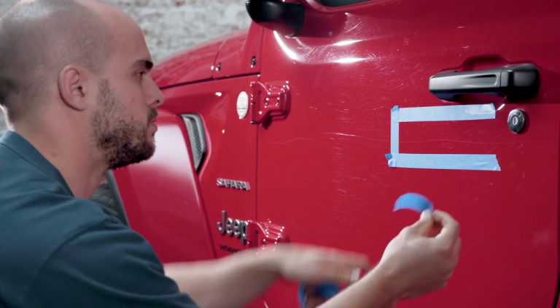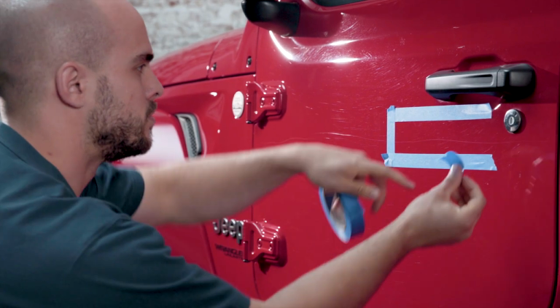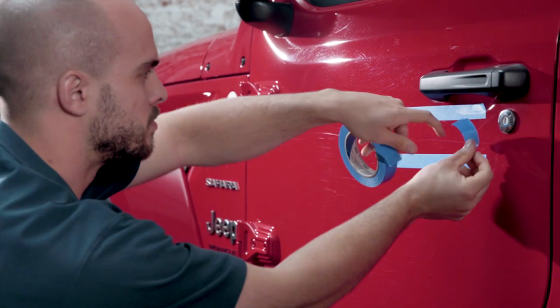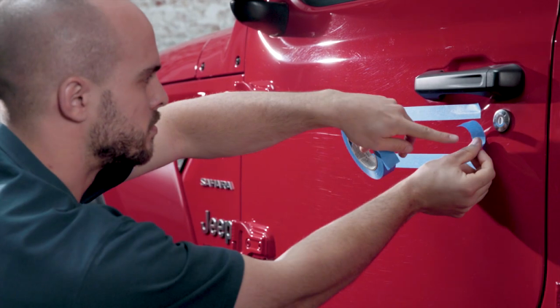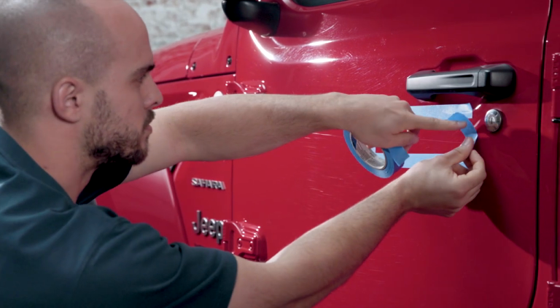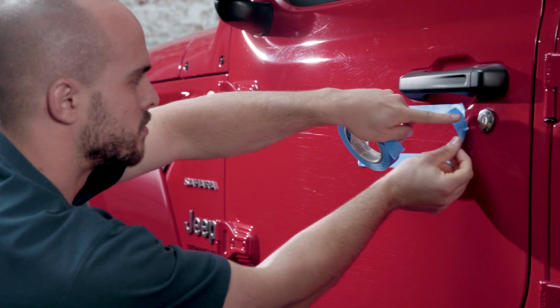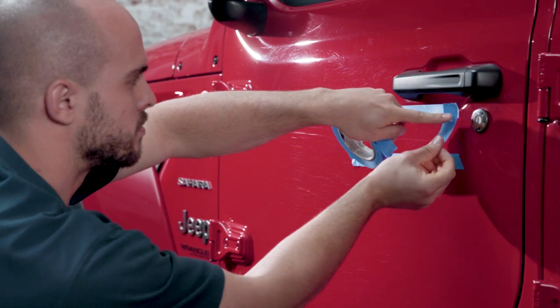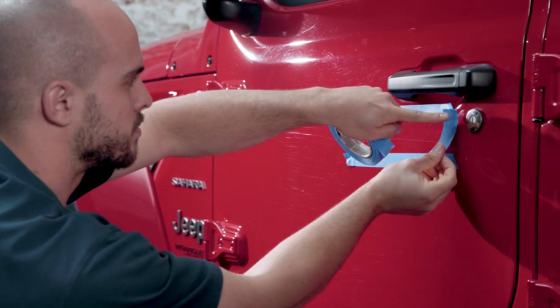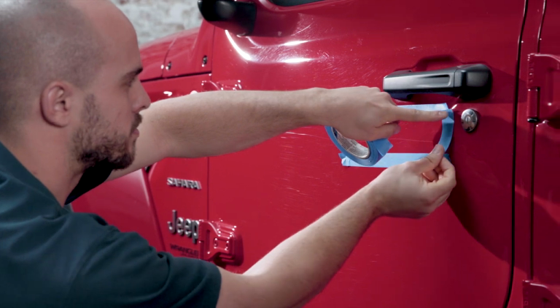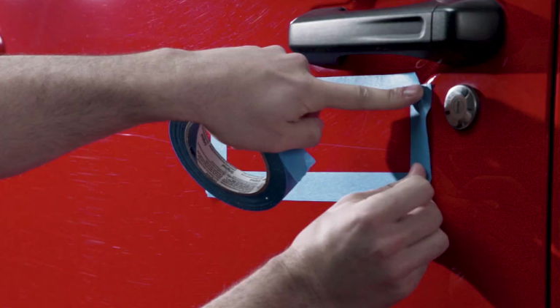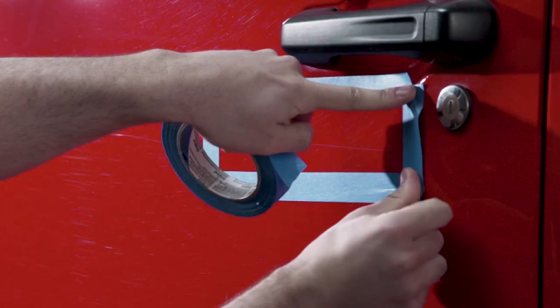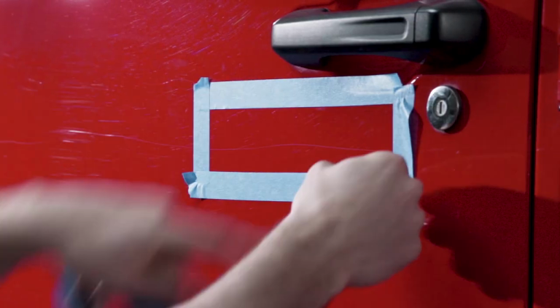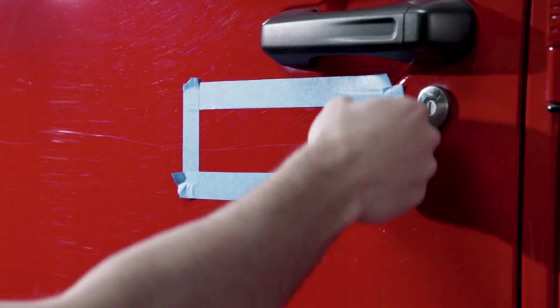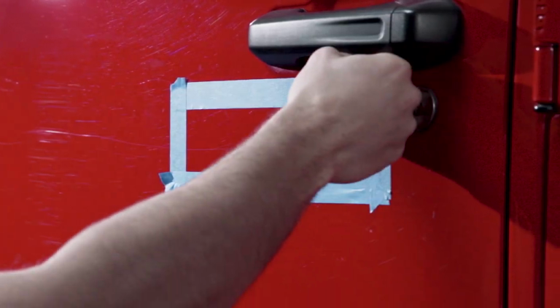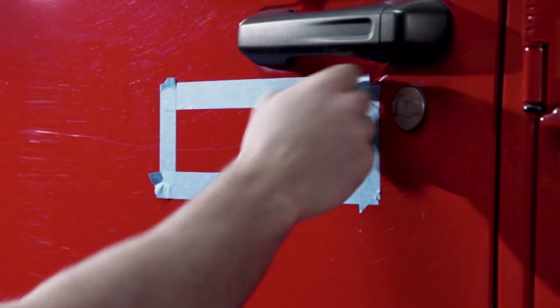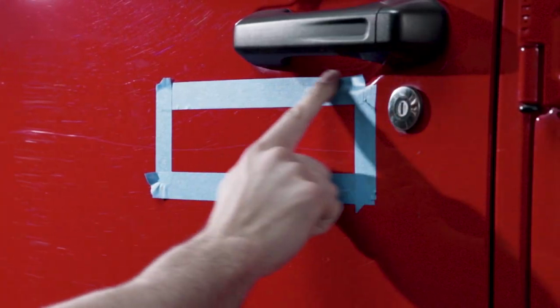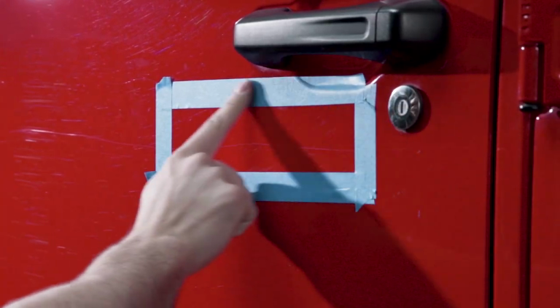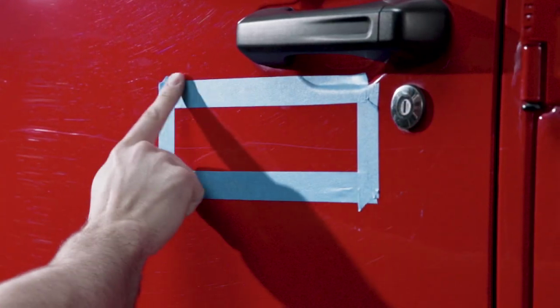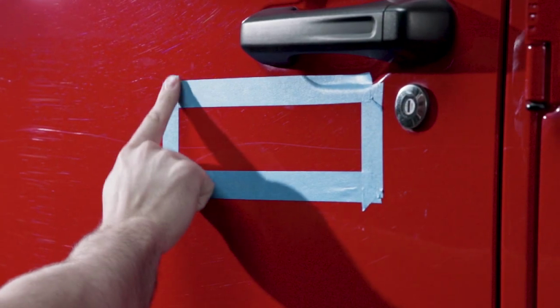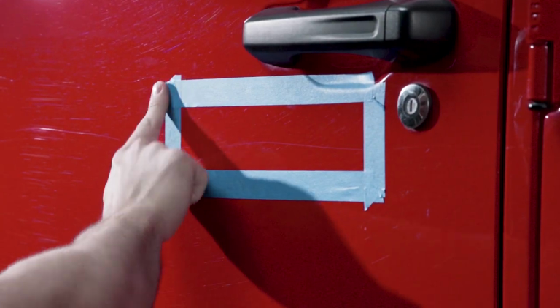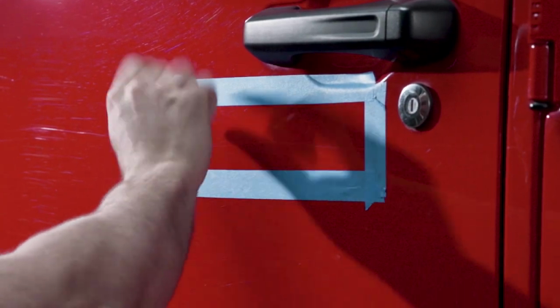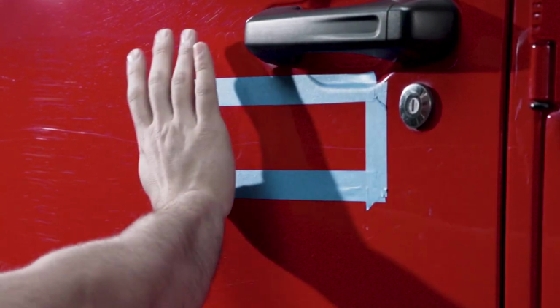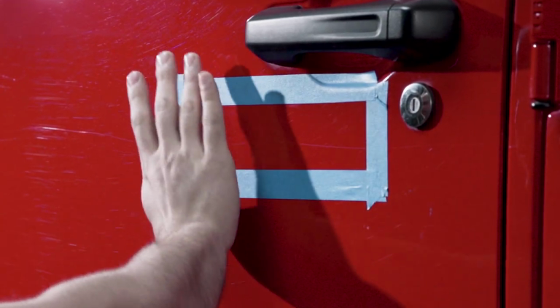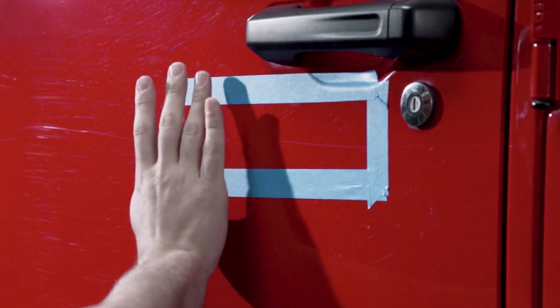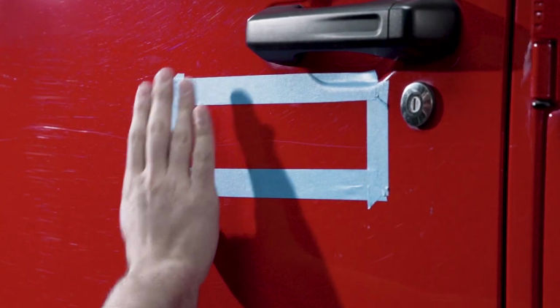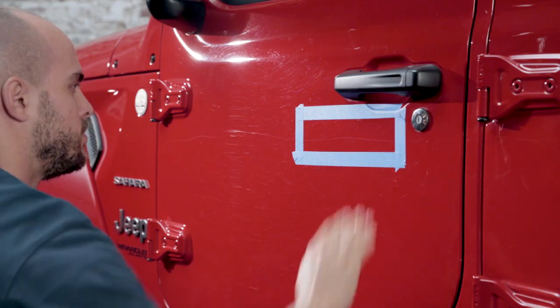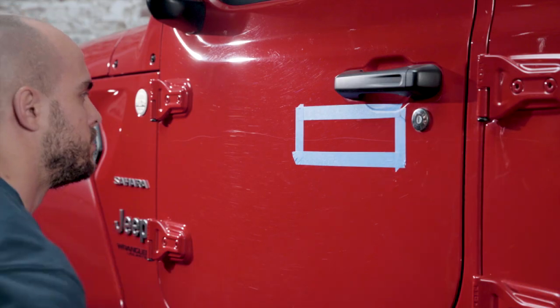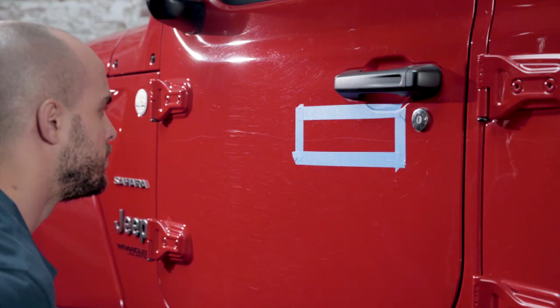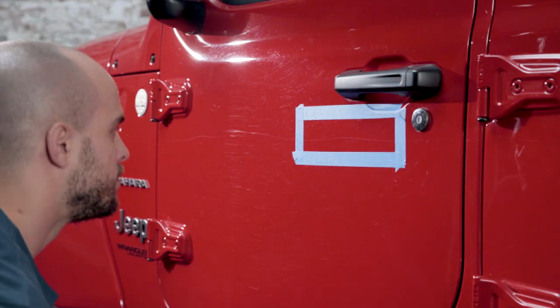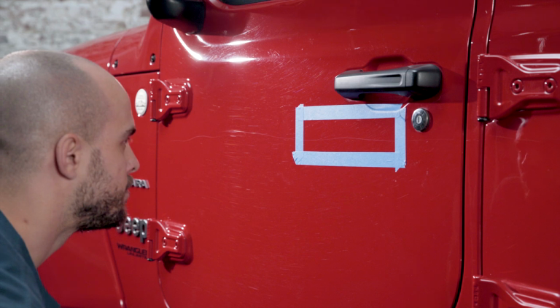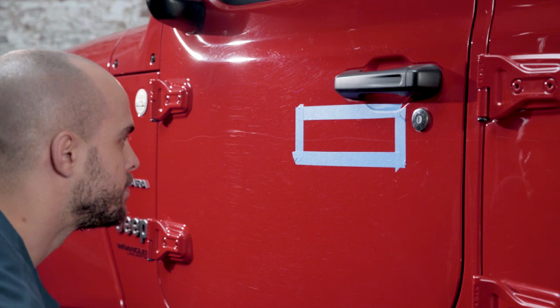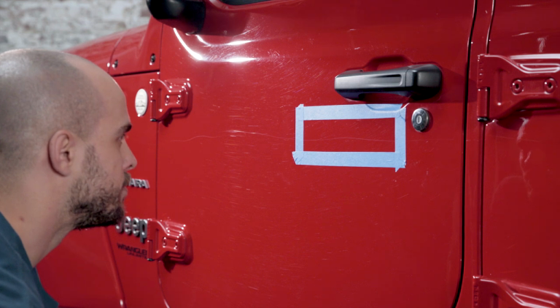Mark the scratch with painter's tape, placing the tape one inch above and one inch below the scratch in order to help guide the application process.